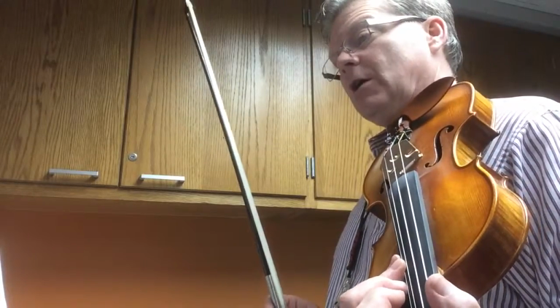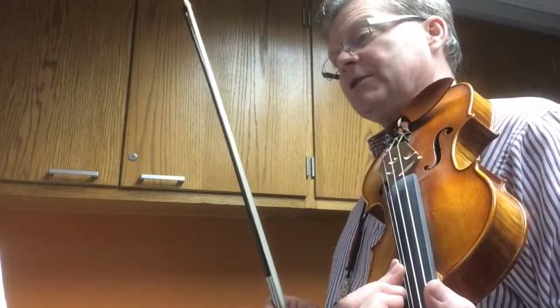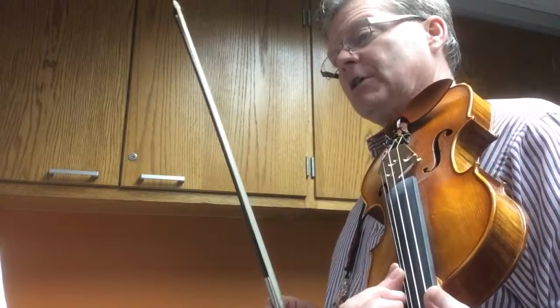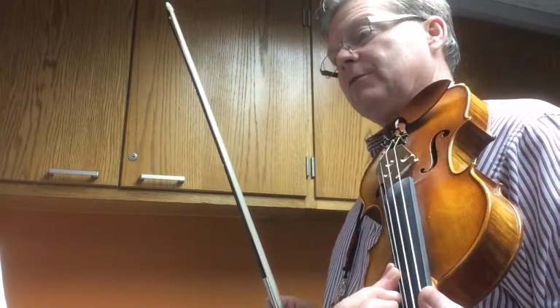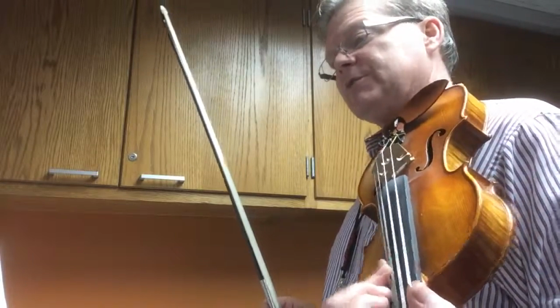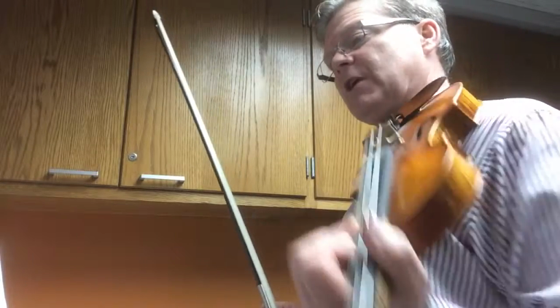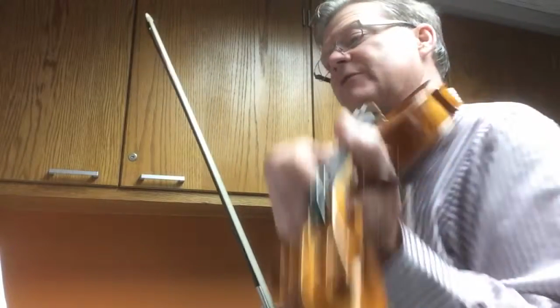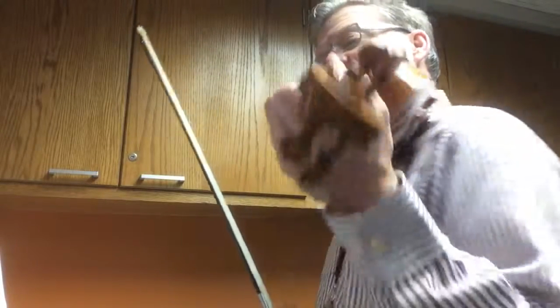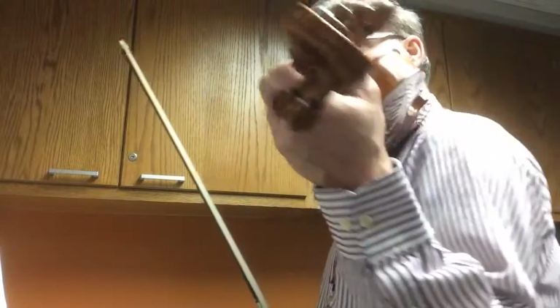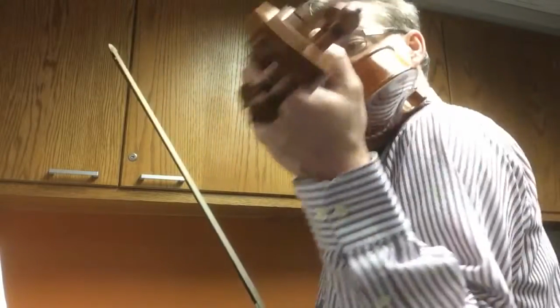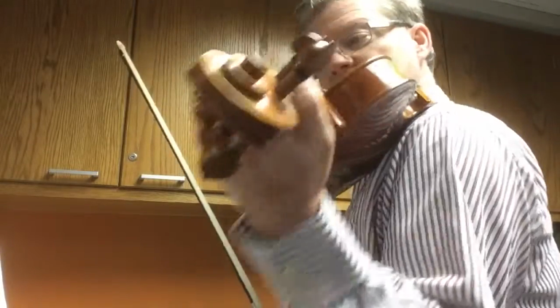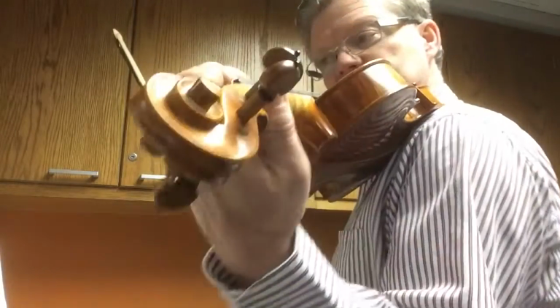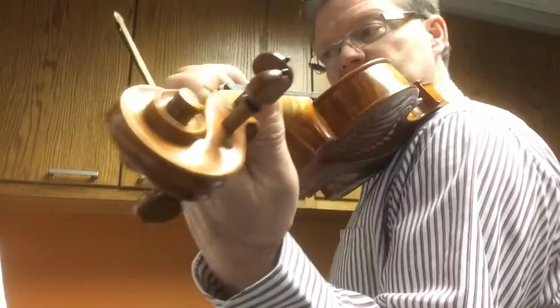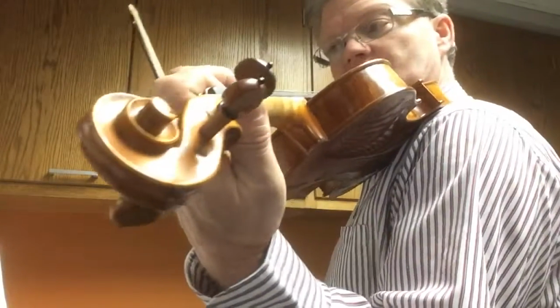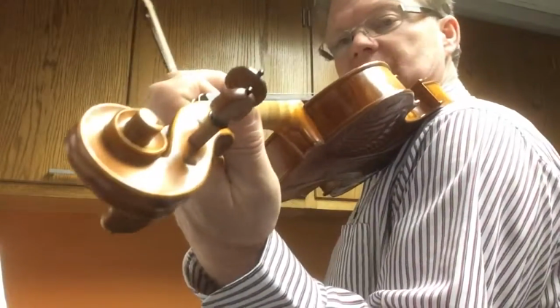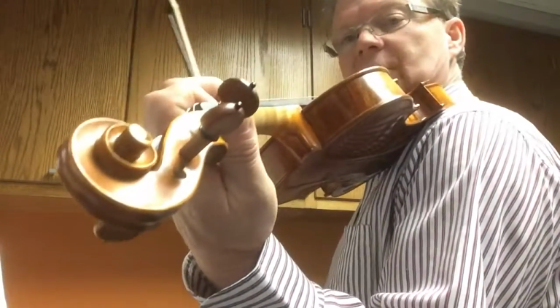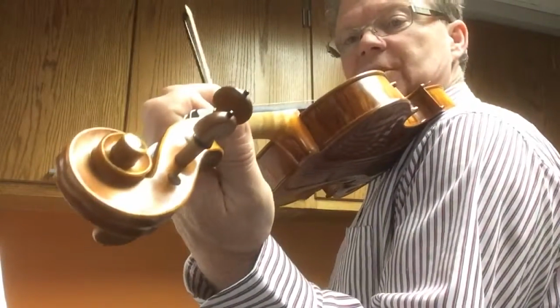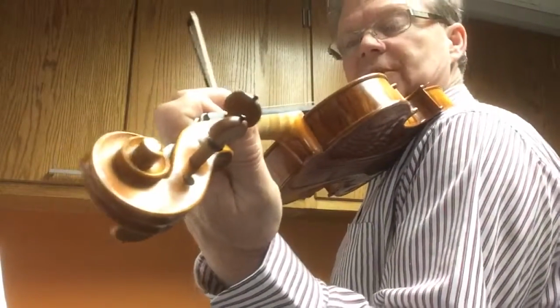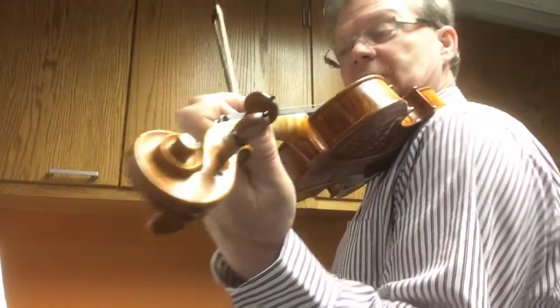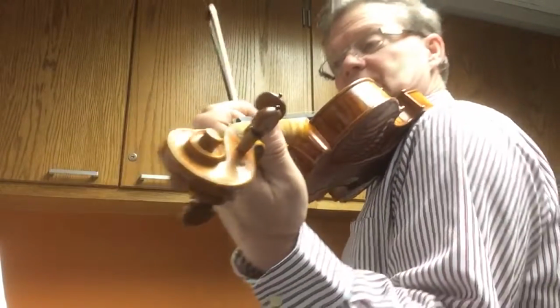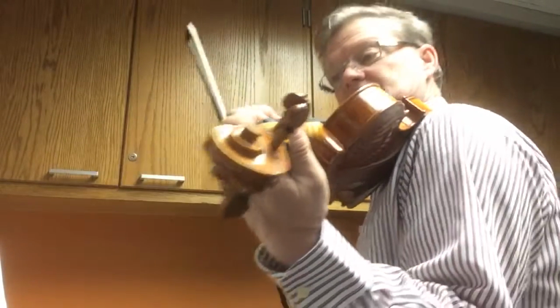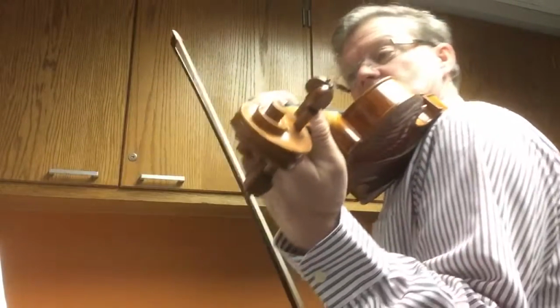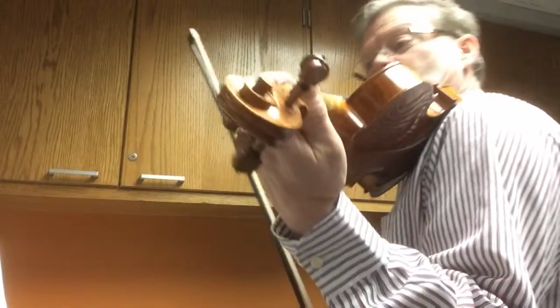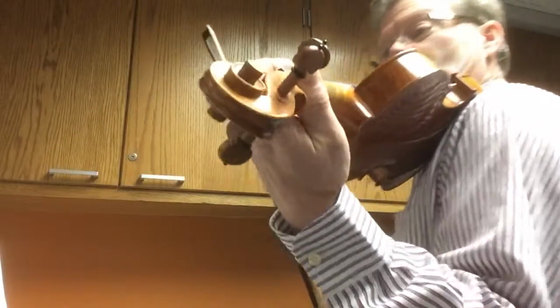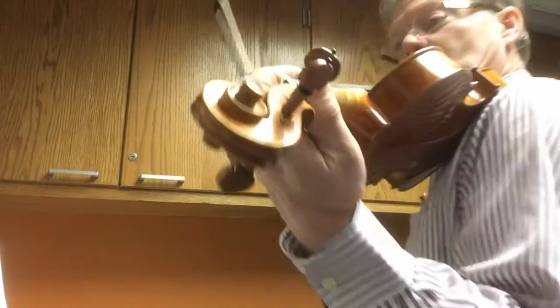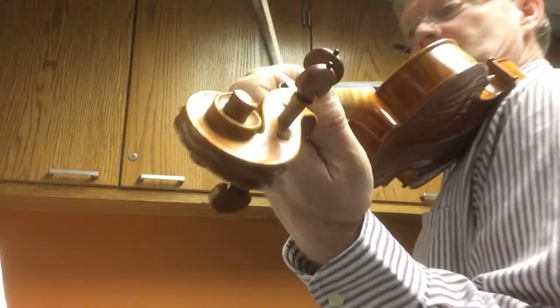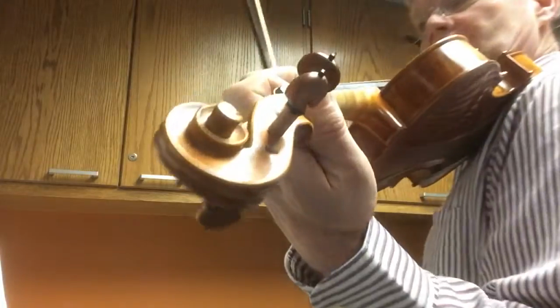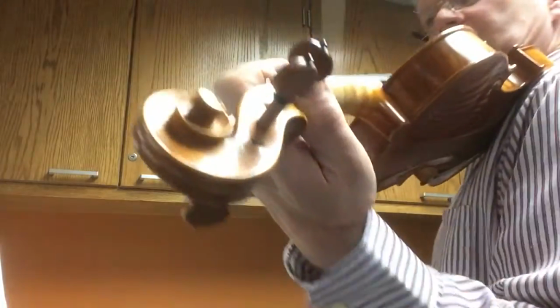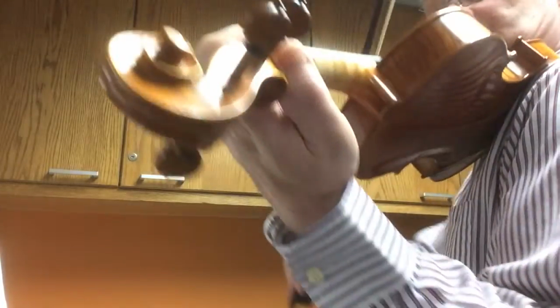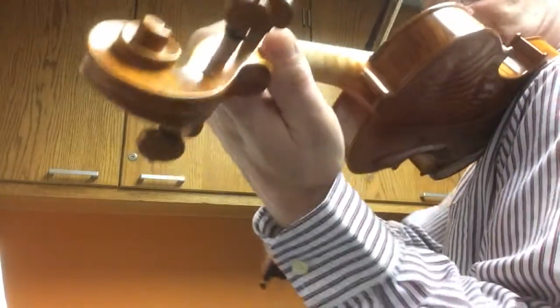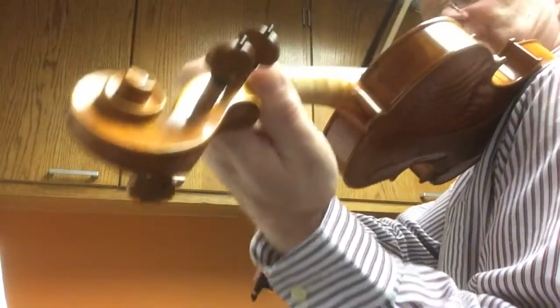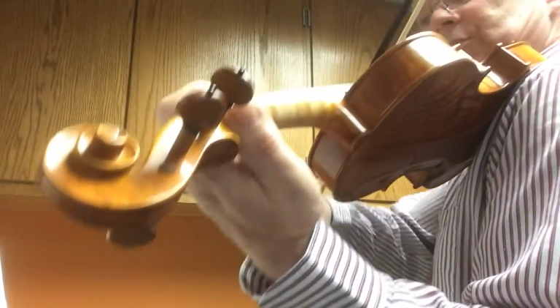So this is kind of slow, just kind of get this underneath our fingers. One and two.